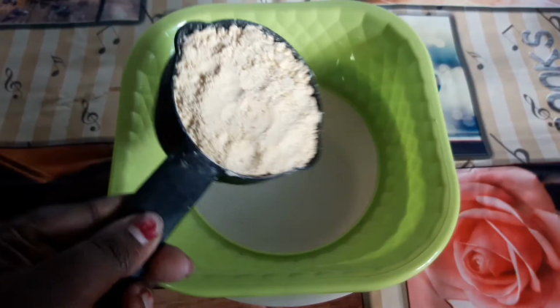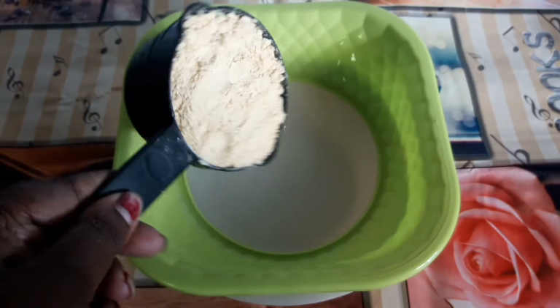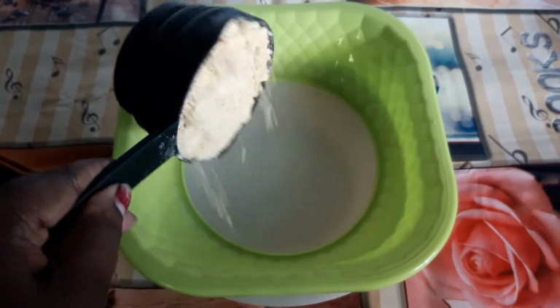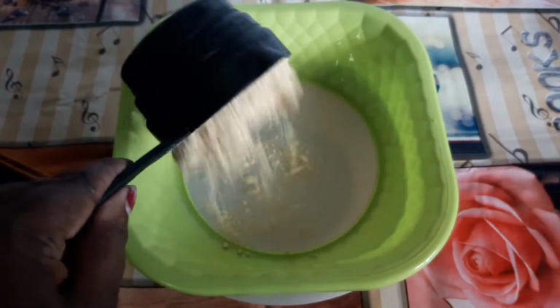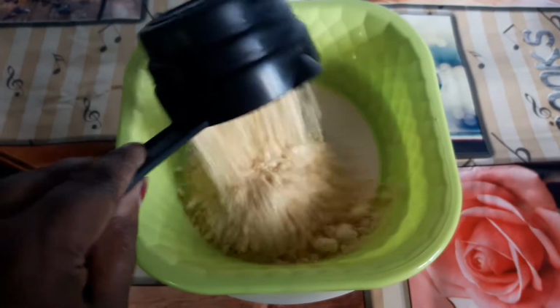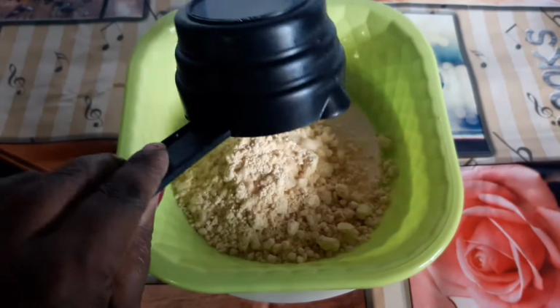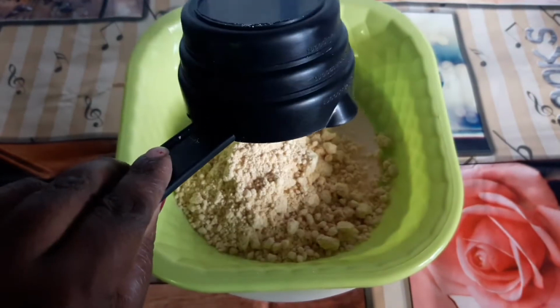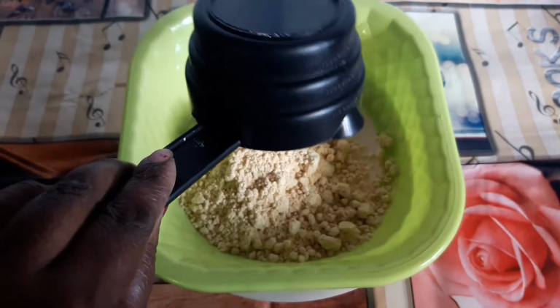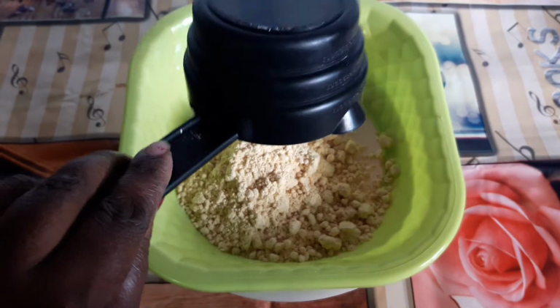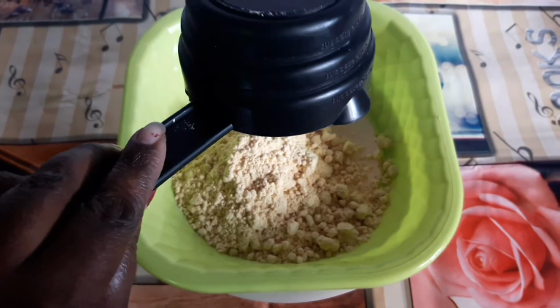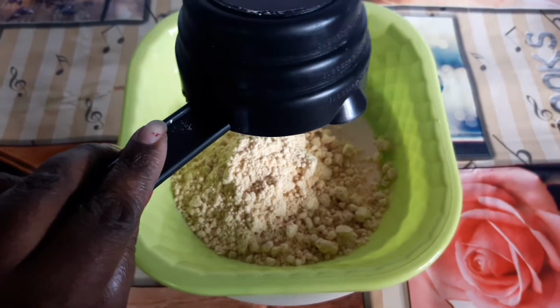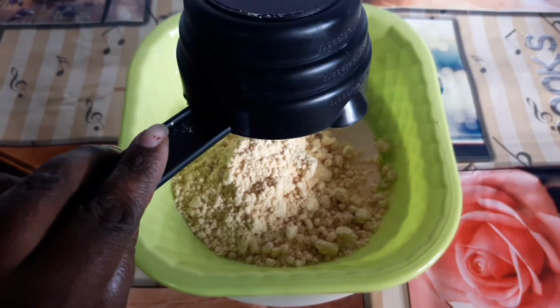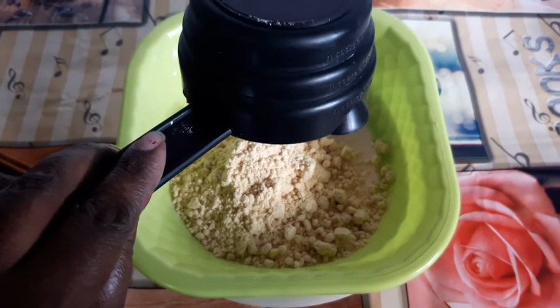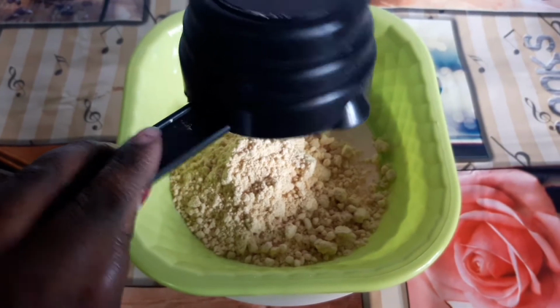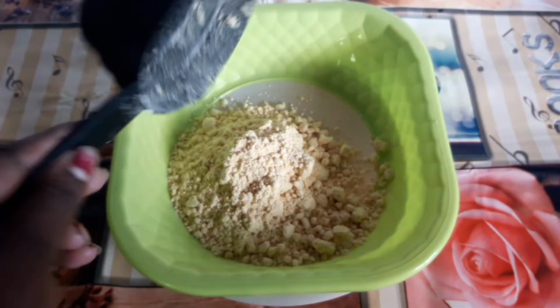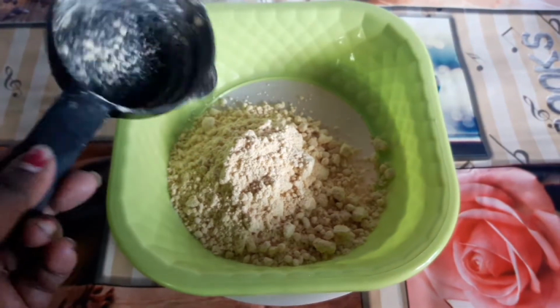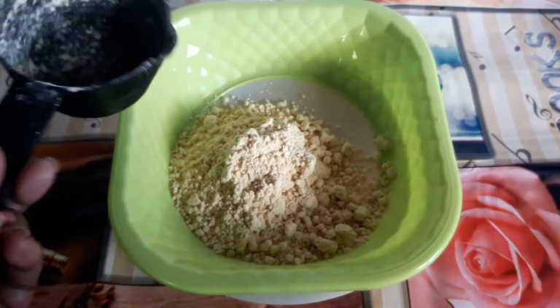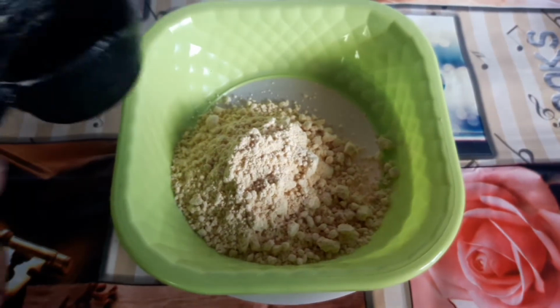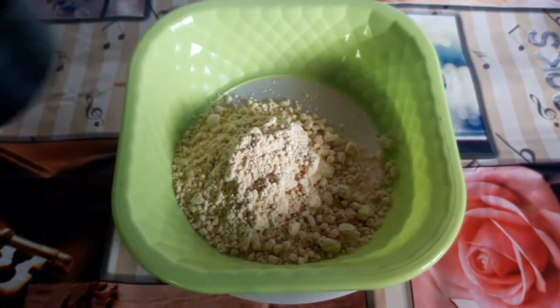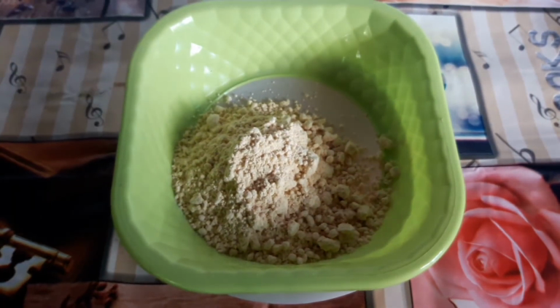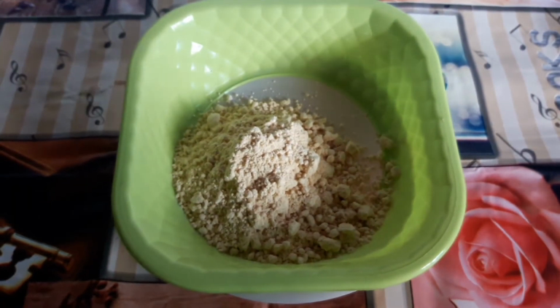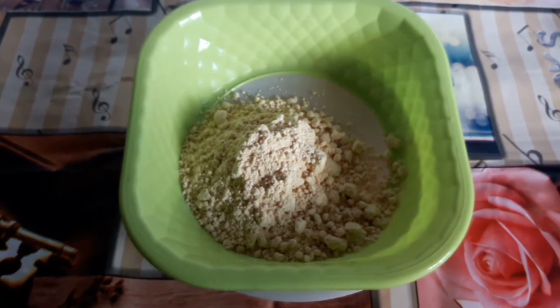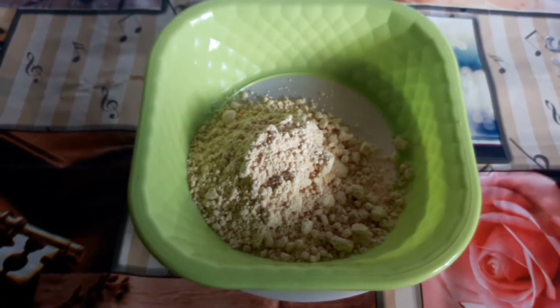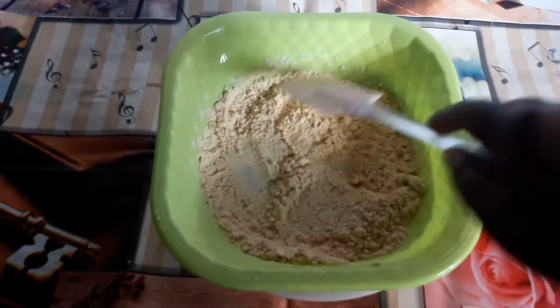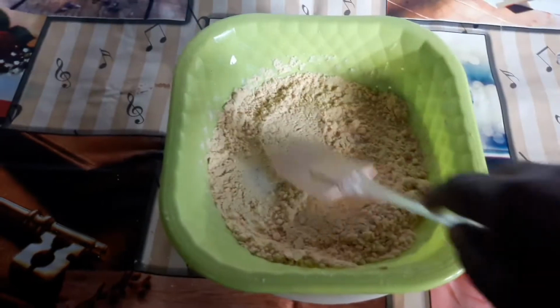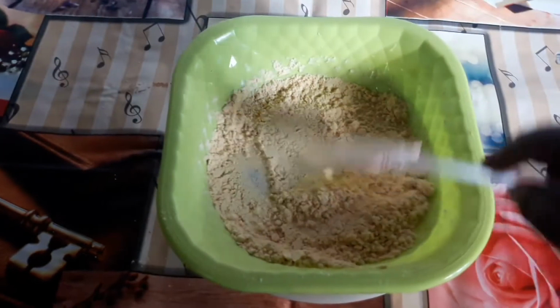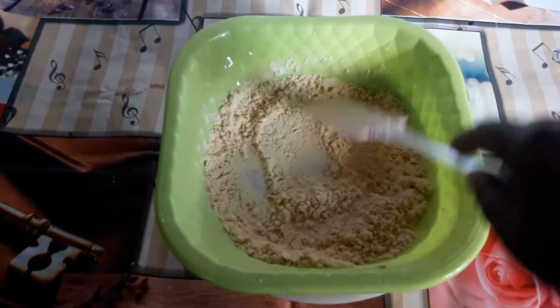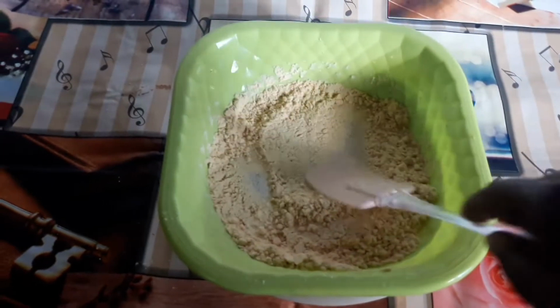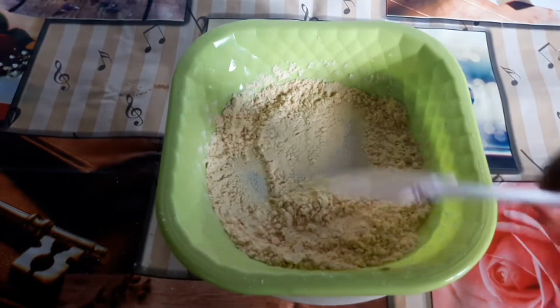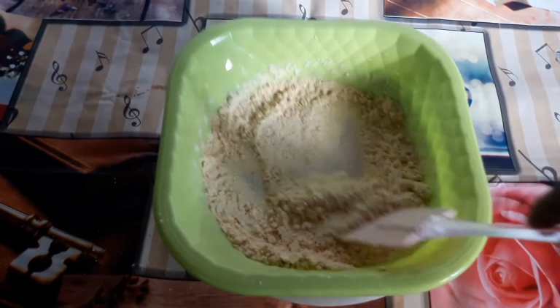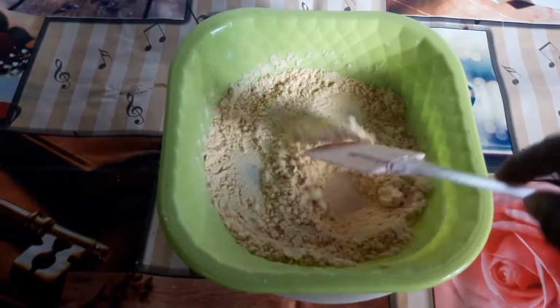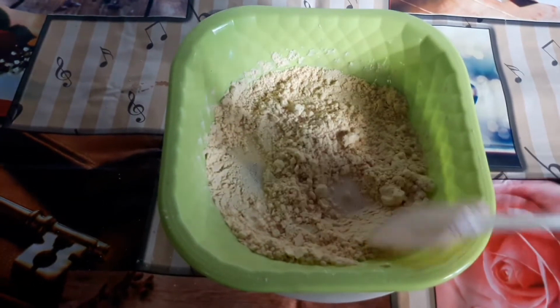I've got 250 grams of bread here. This is one of my favorite things. Let's go.